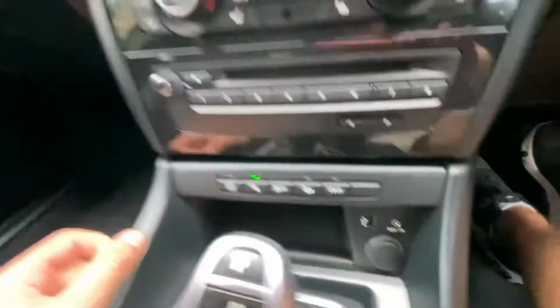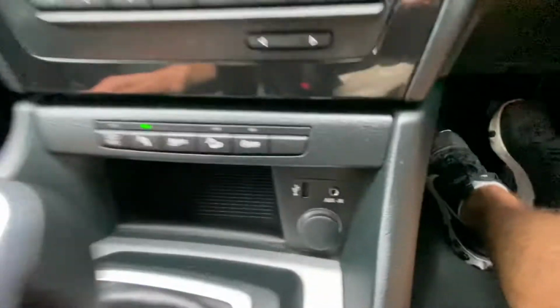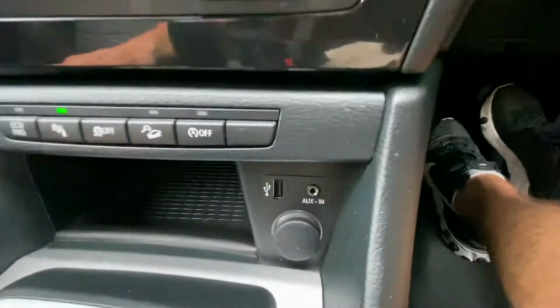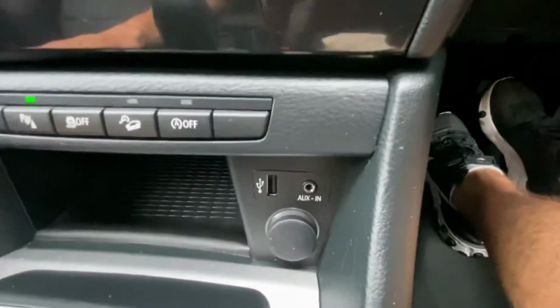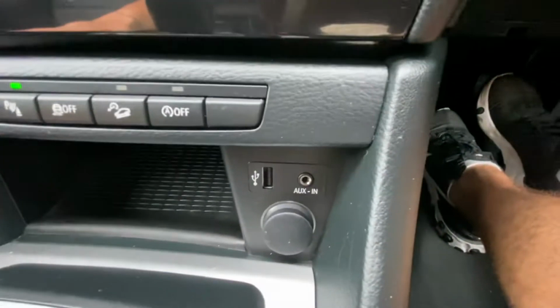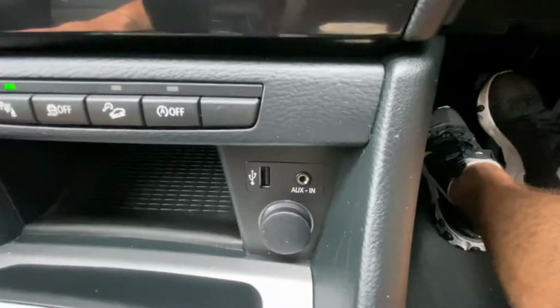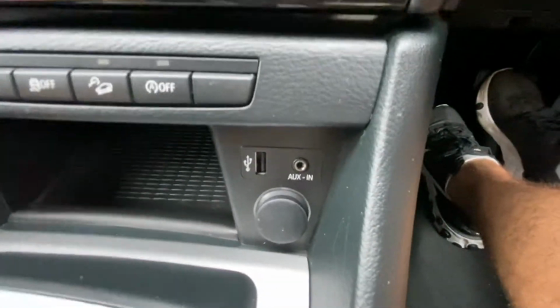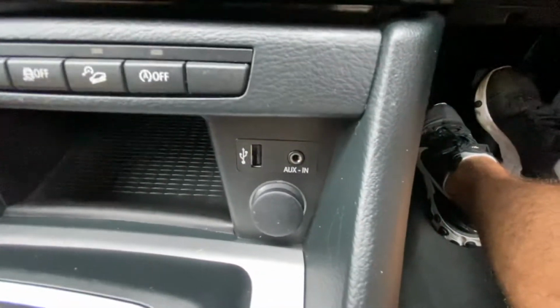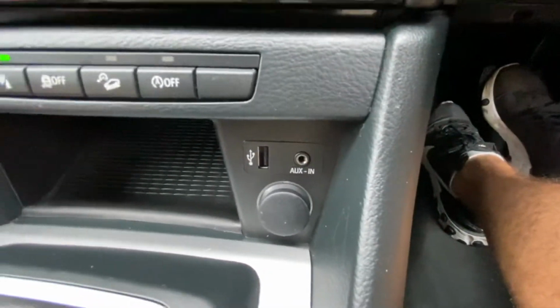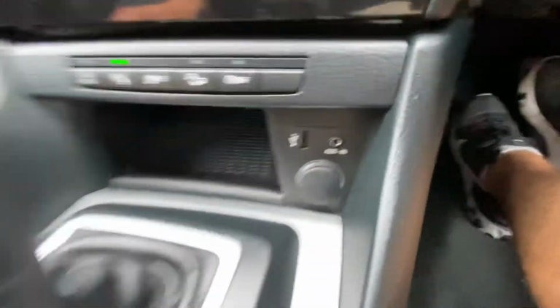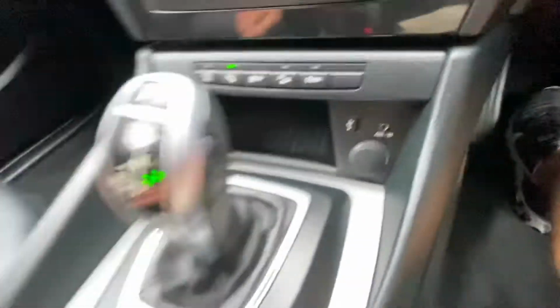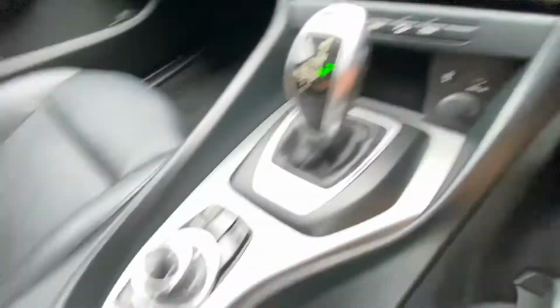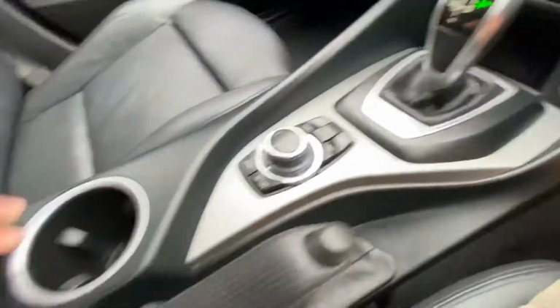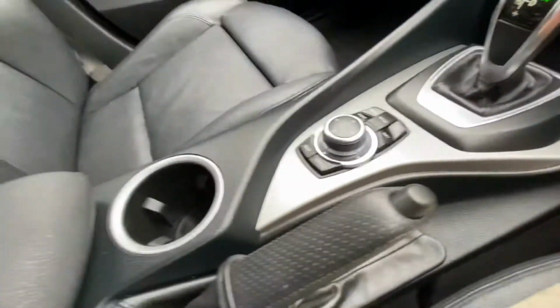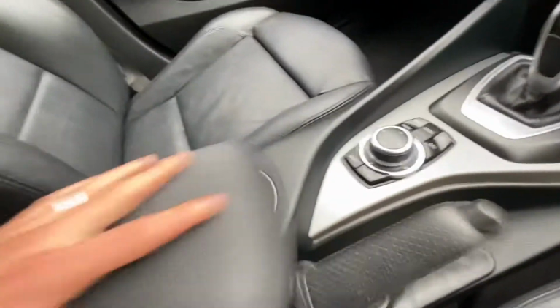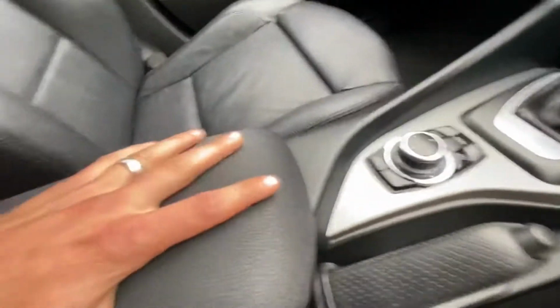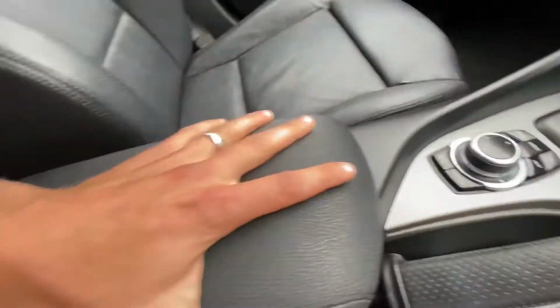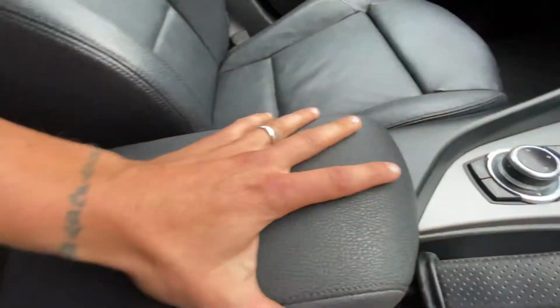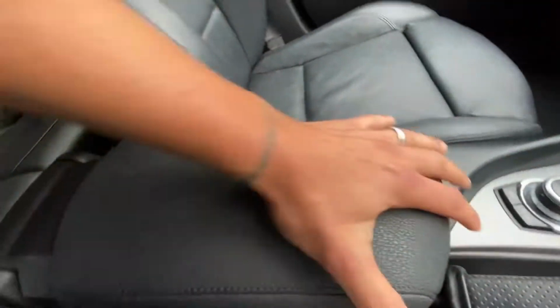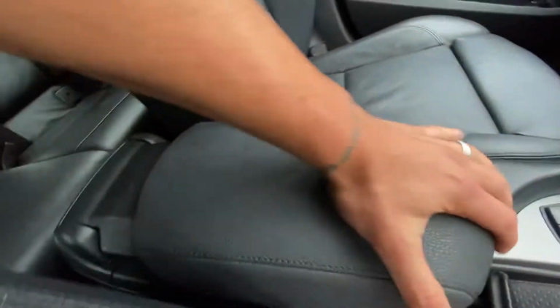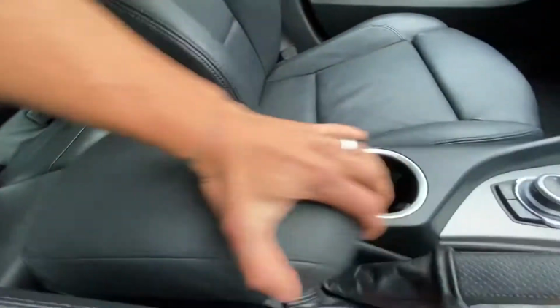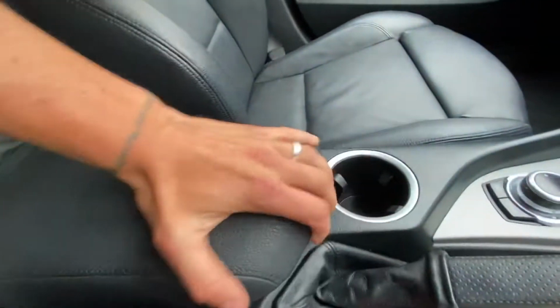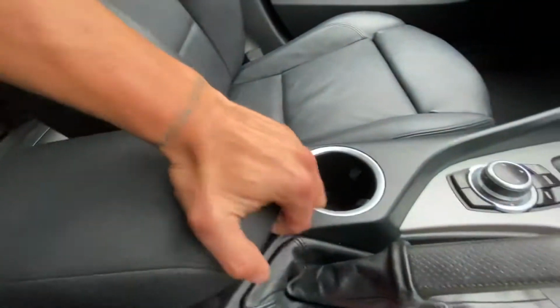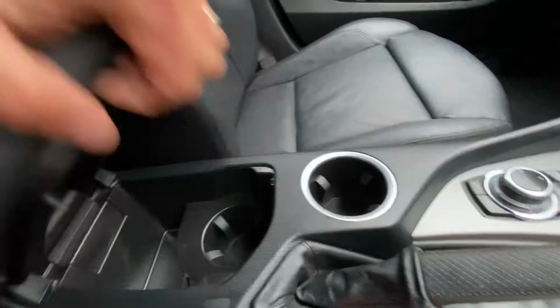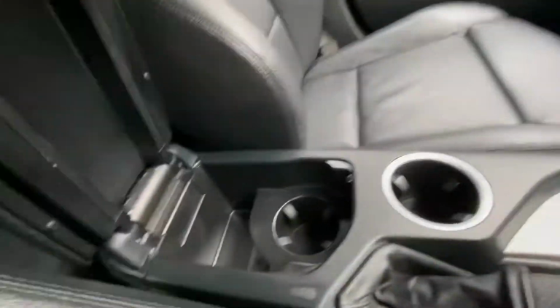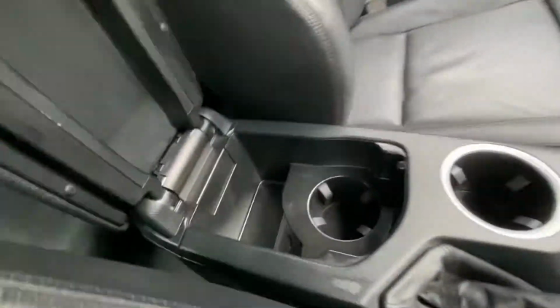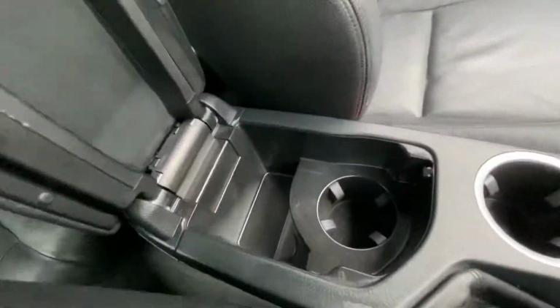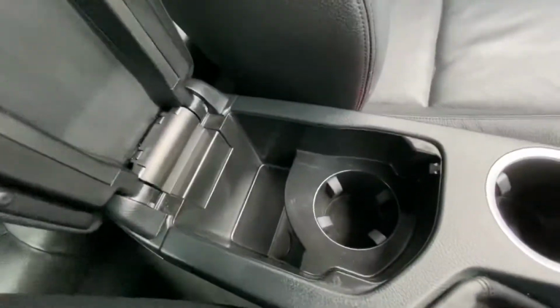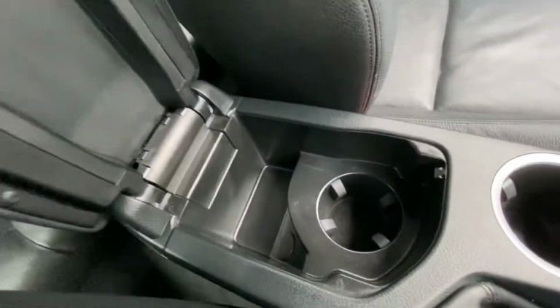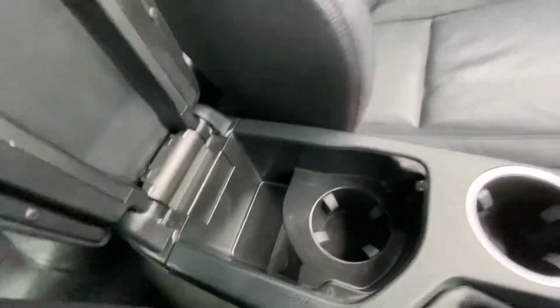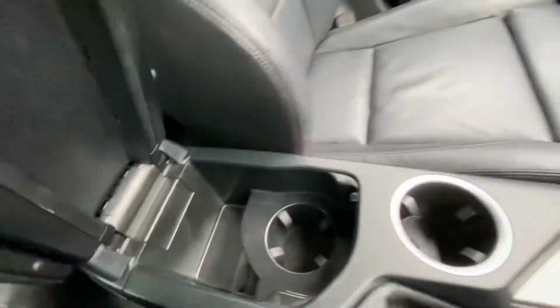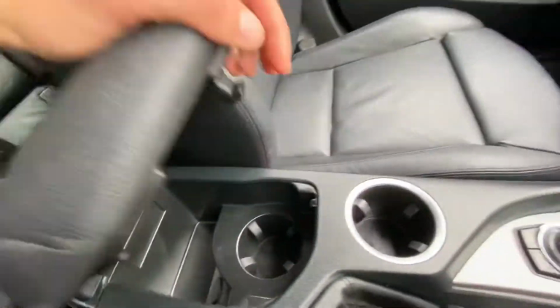There are connections for USB, auxiliary, and cigarette lighter. Slide armrest. It's about two and a half thousand pounds worth of extras on this car.